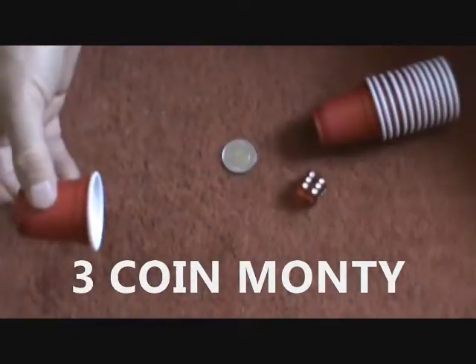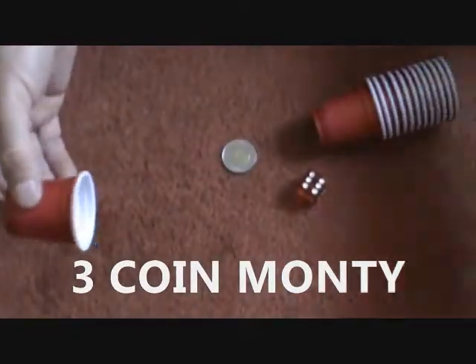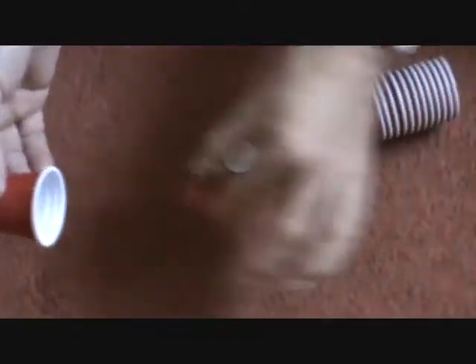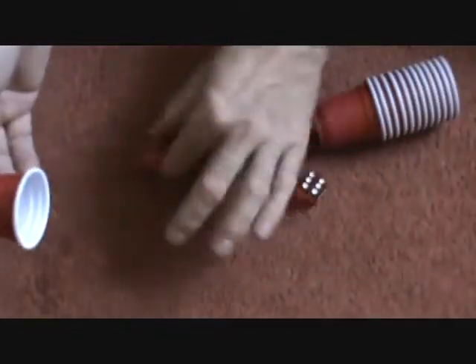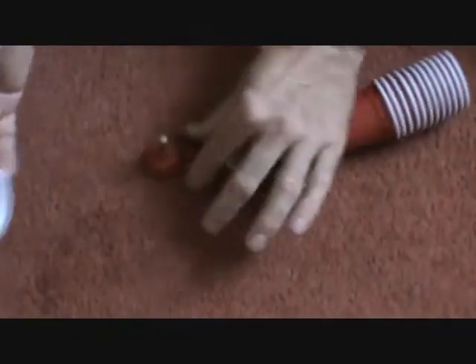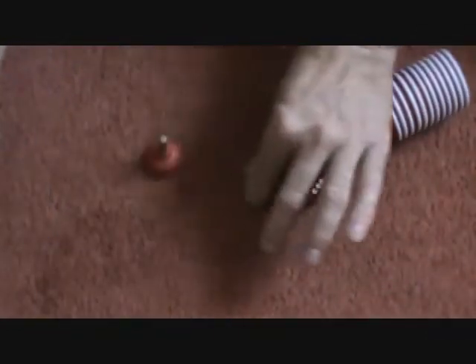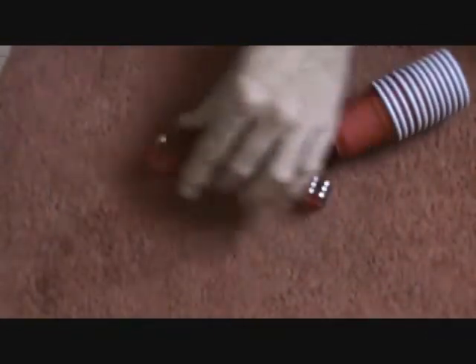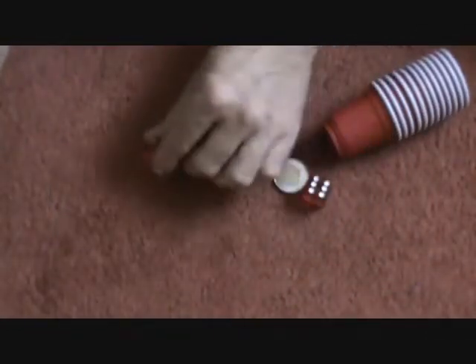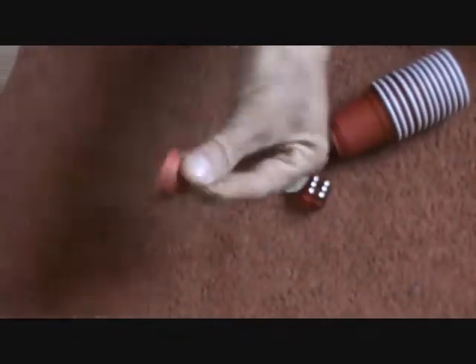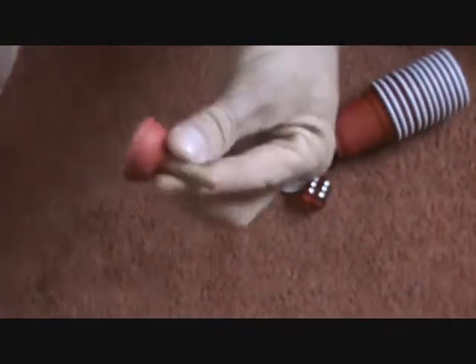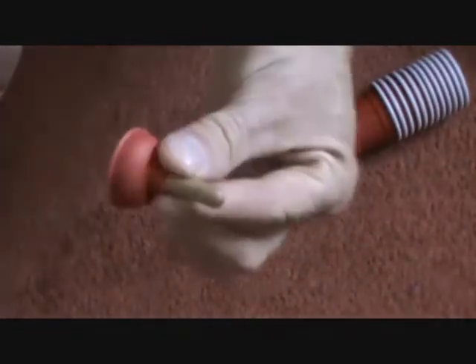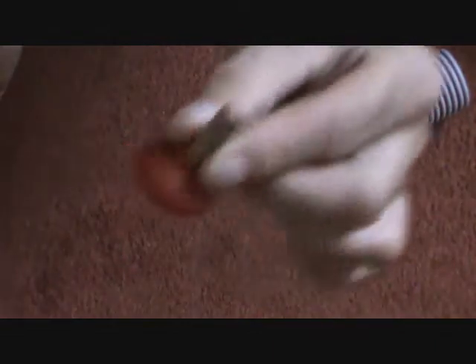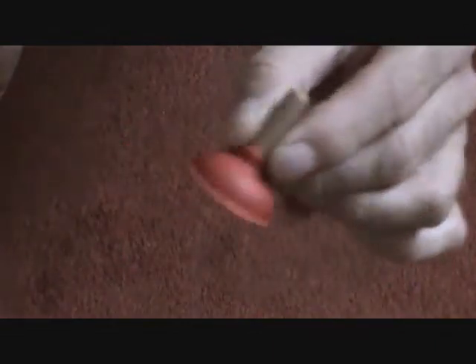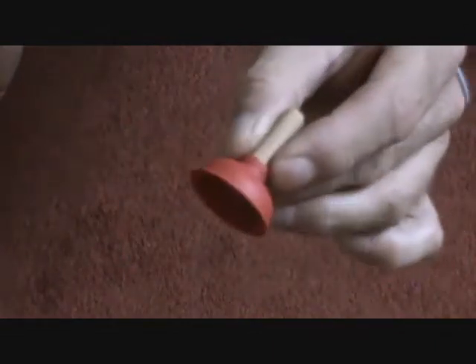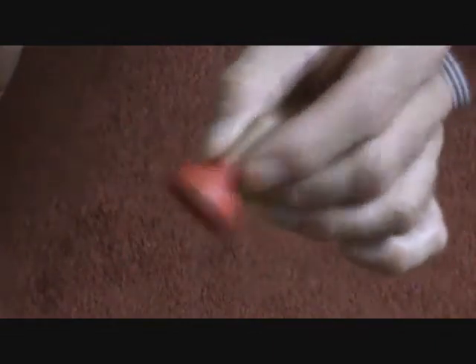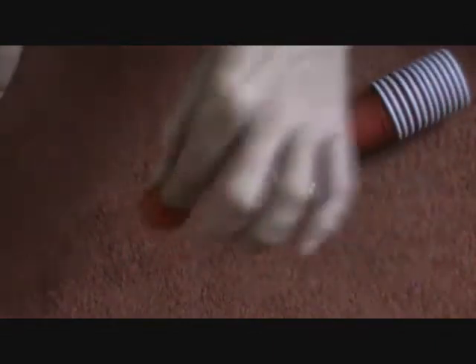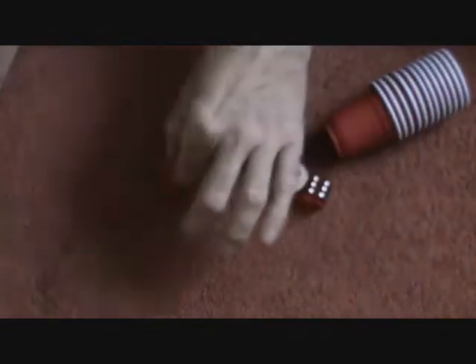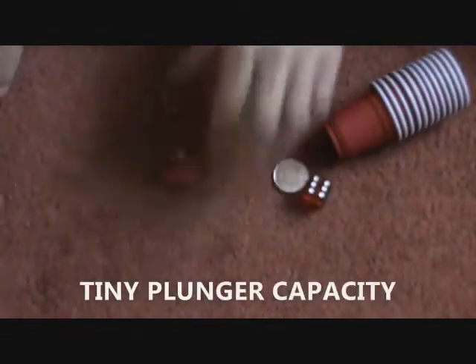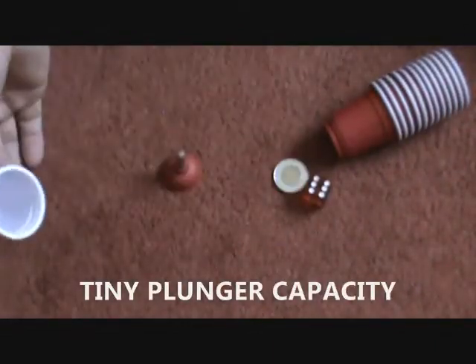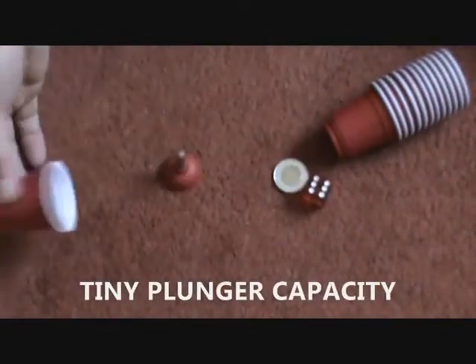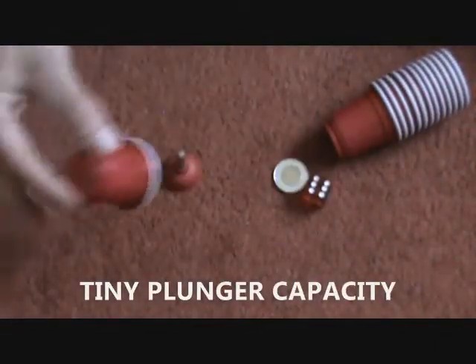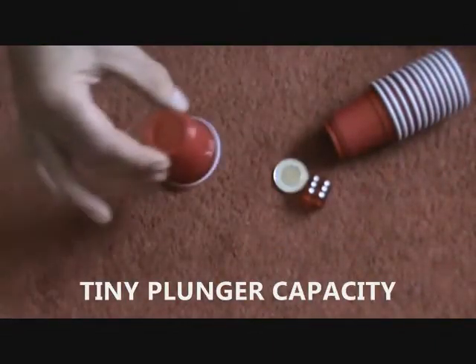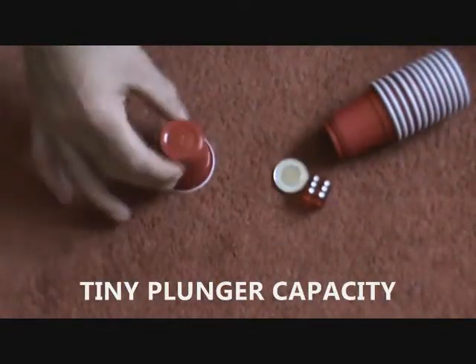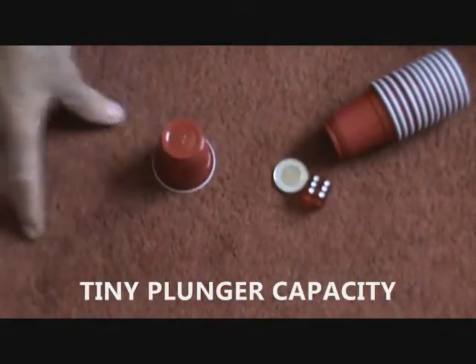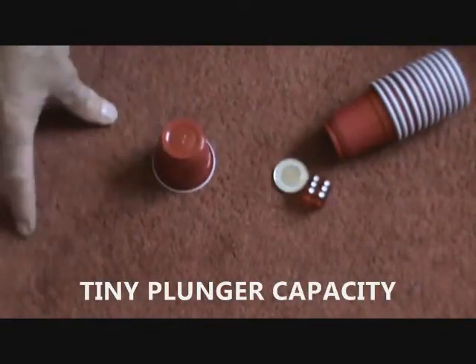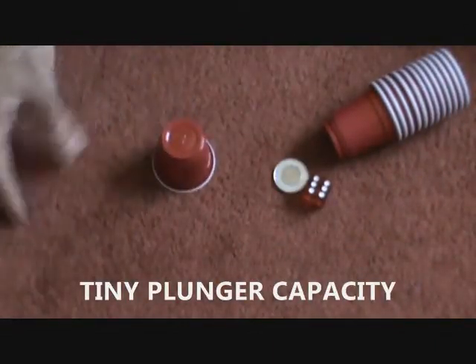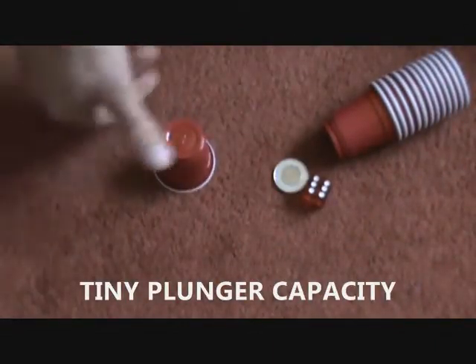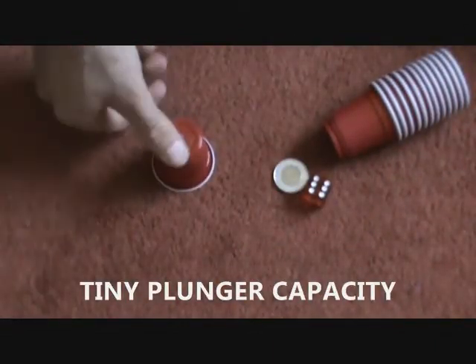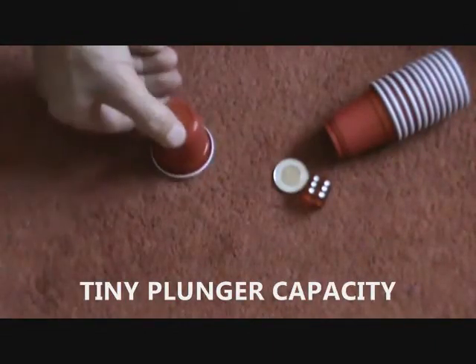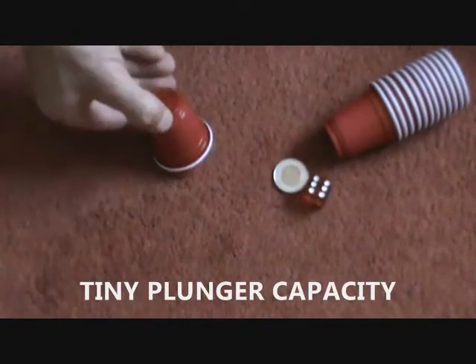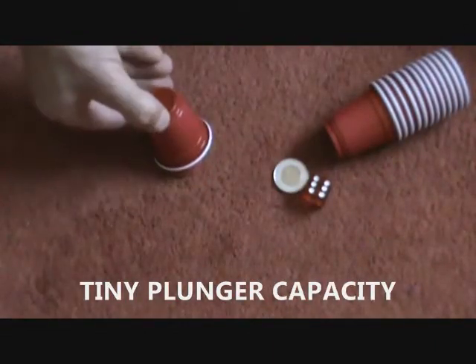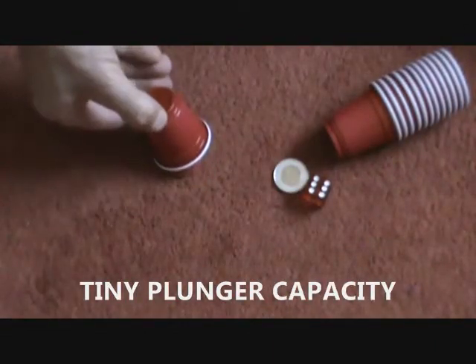They also come with — I don't know if you recognize this little guy — a tiny plunger. He fits right inside the cup.